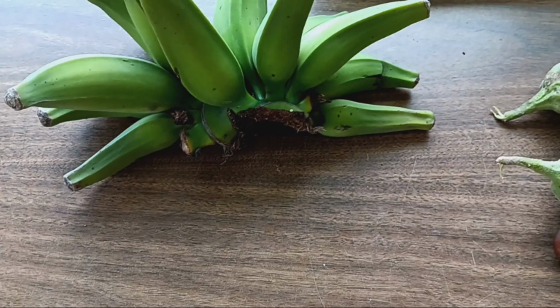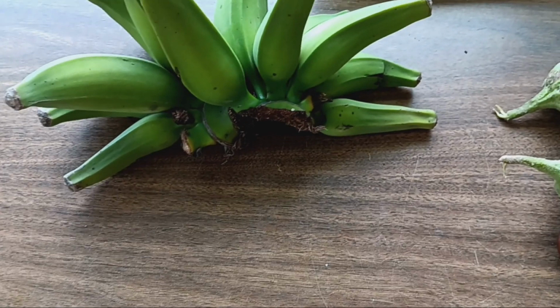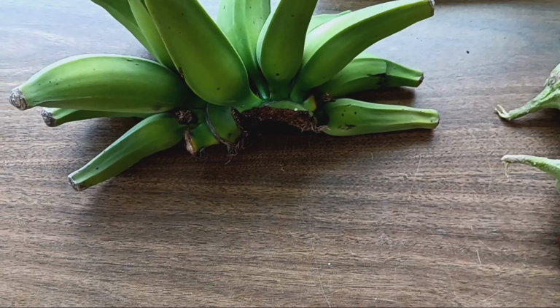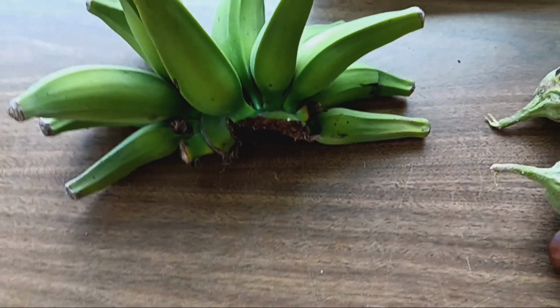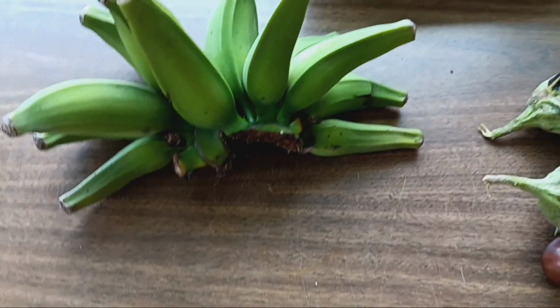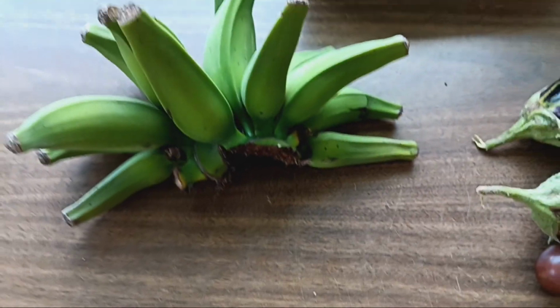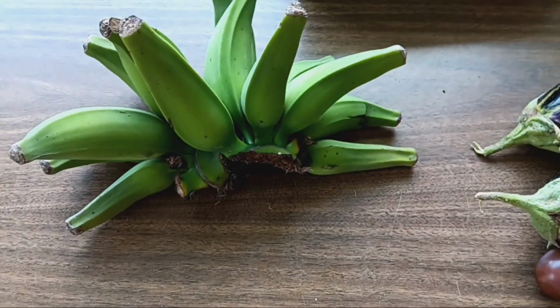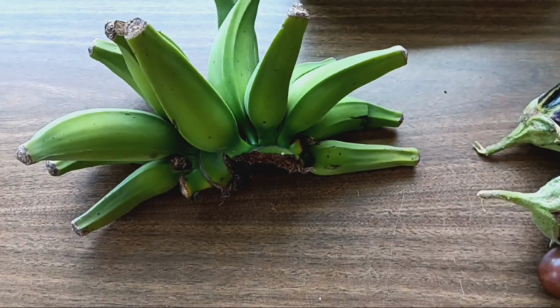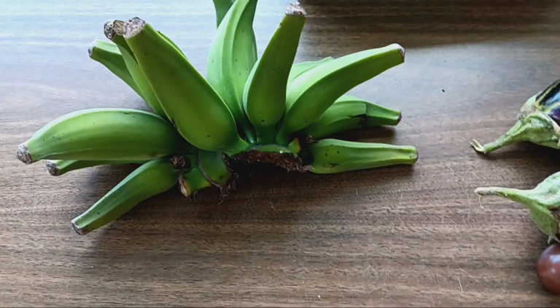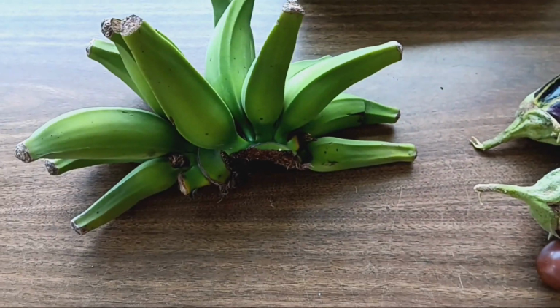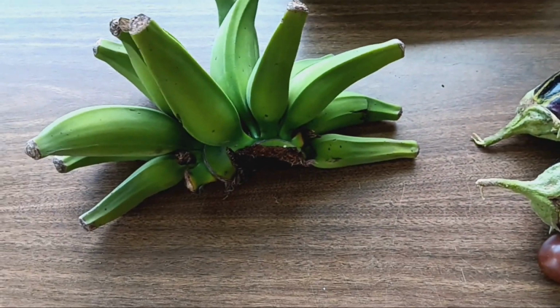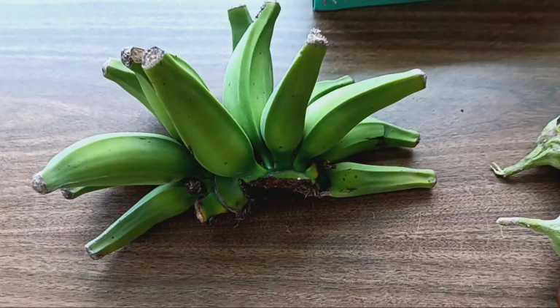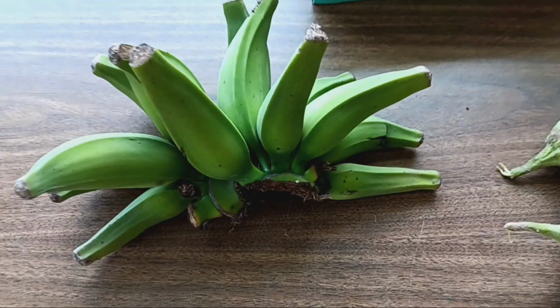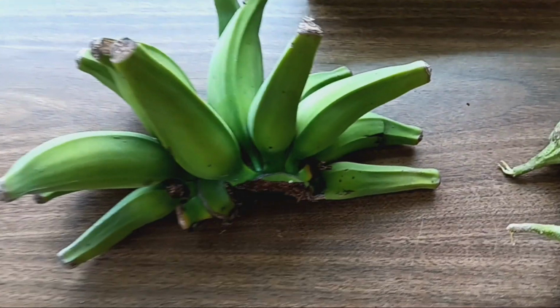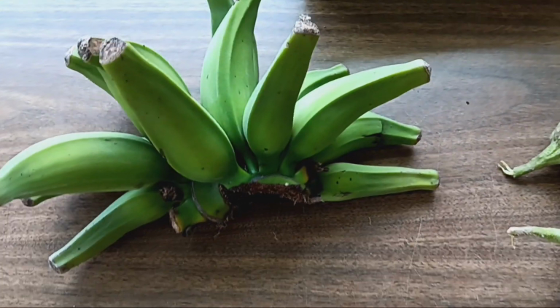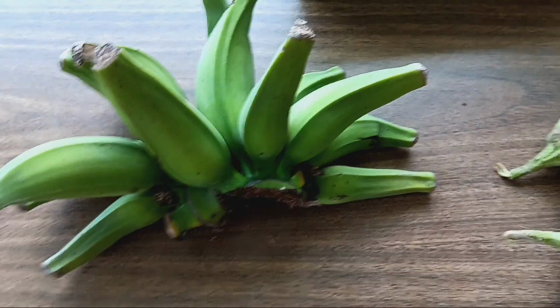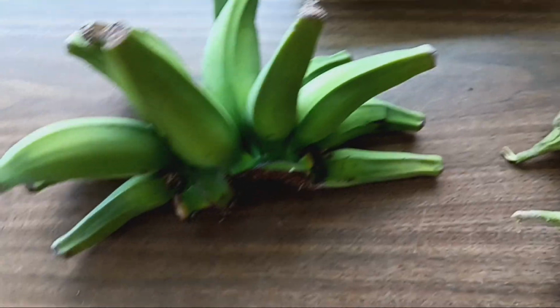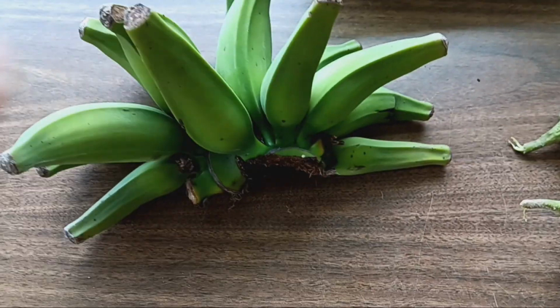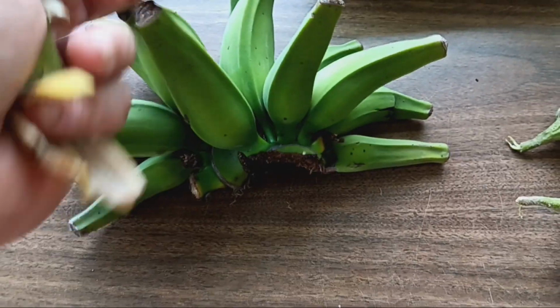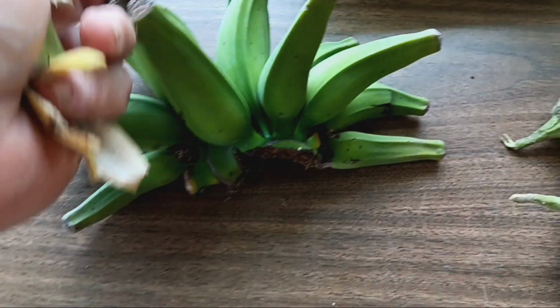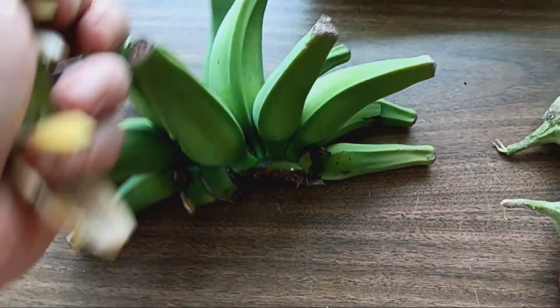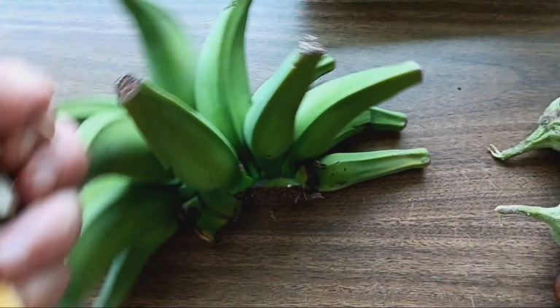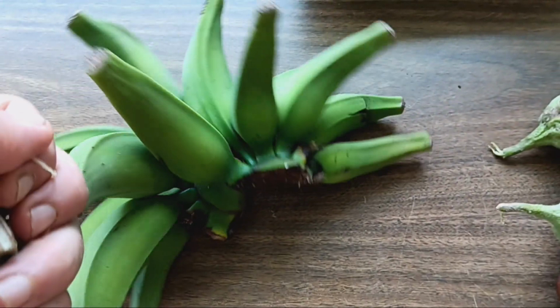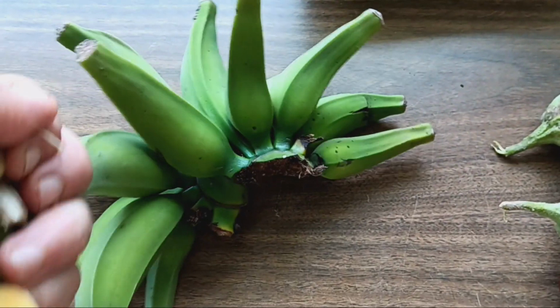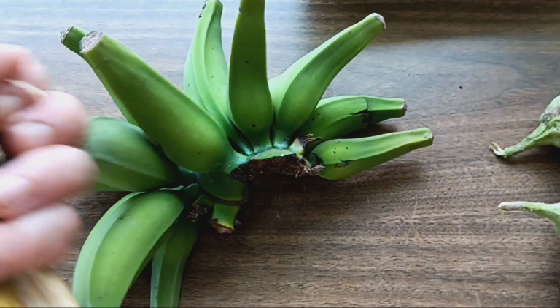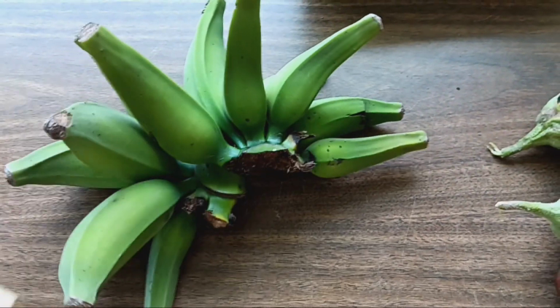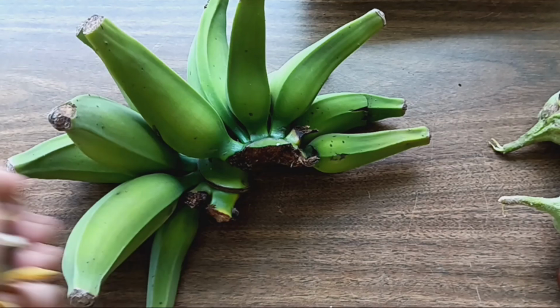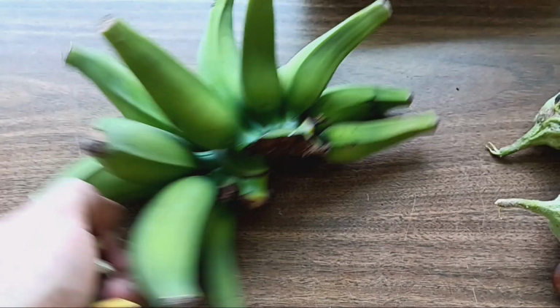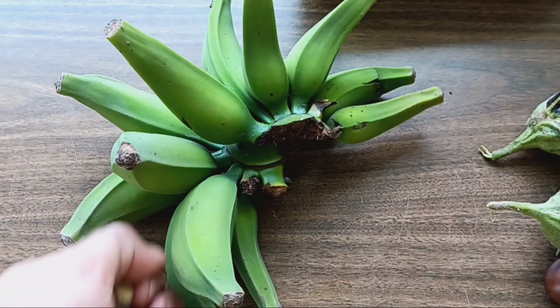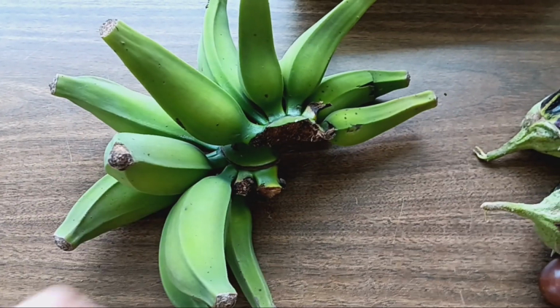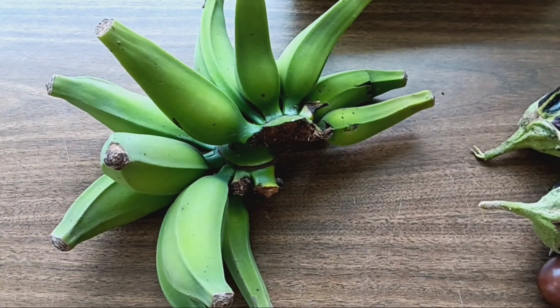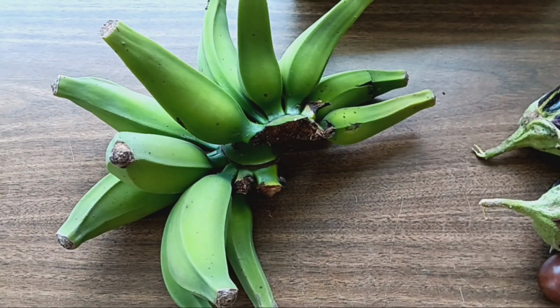That tastes a lot different than a banana from the store. Maybe in a few days once these are ripened up I can eat some more and talk about them again.